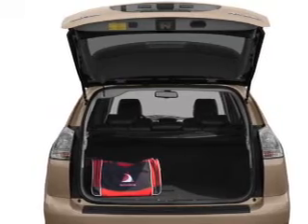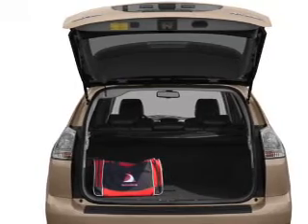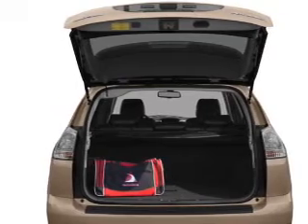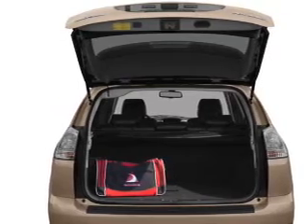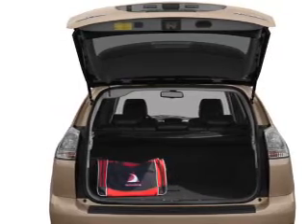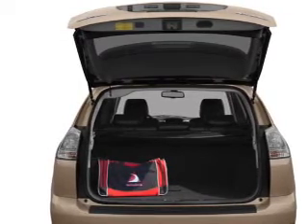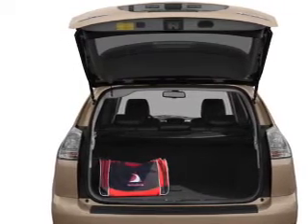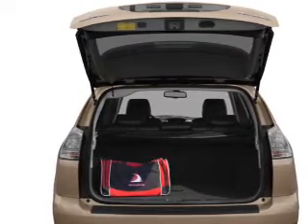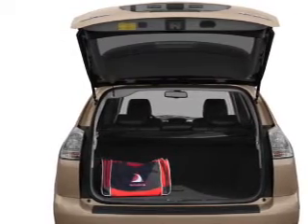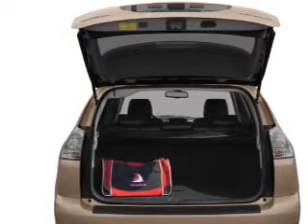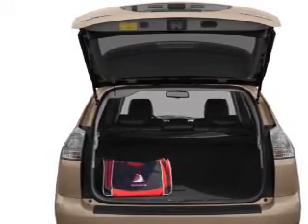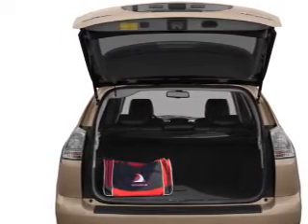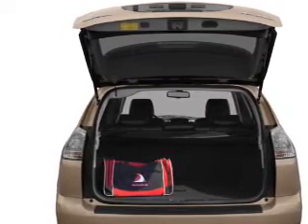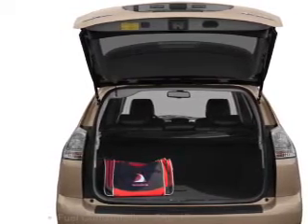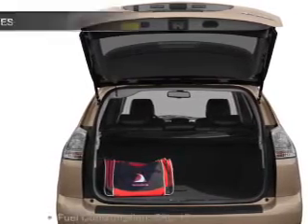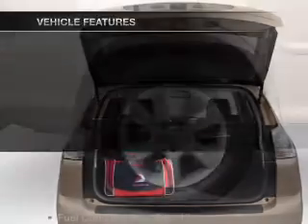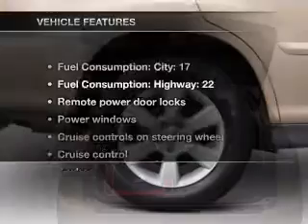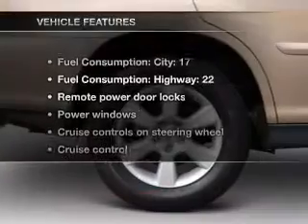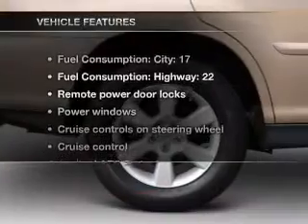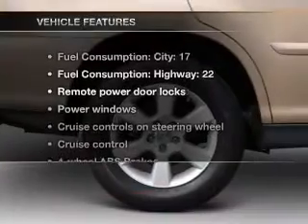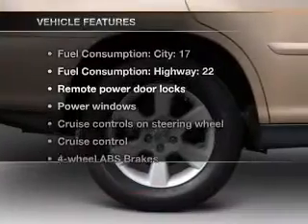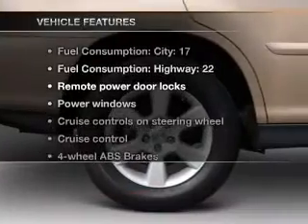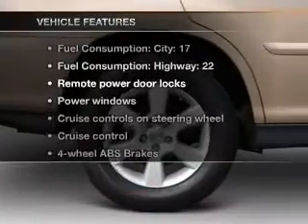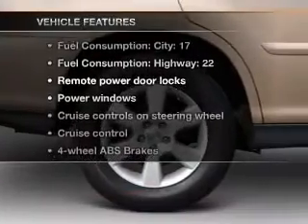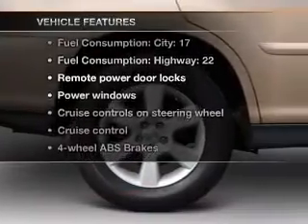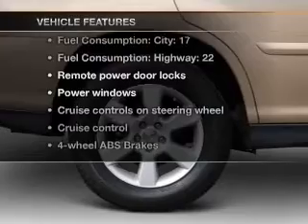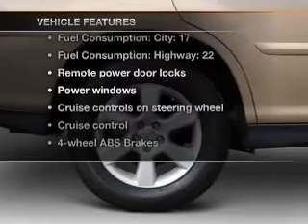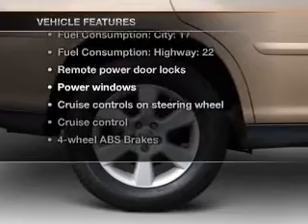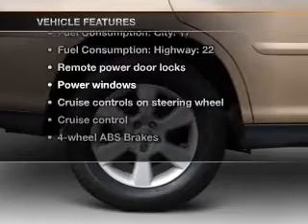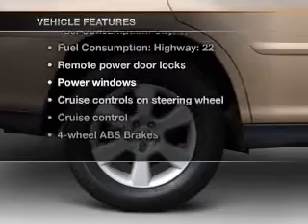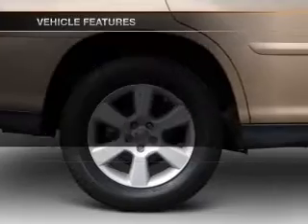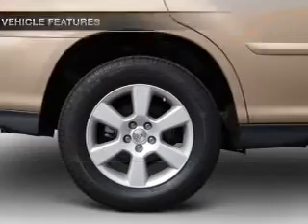This car has separate passenger temperature controls. Plus, enjoy these notable features that are included in this vehicle.